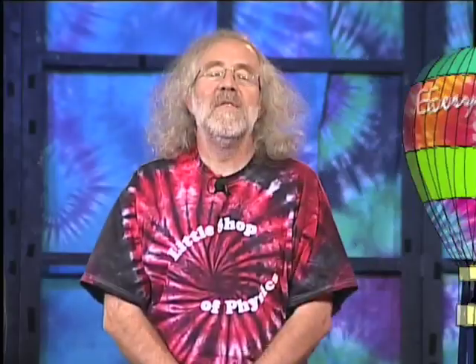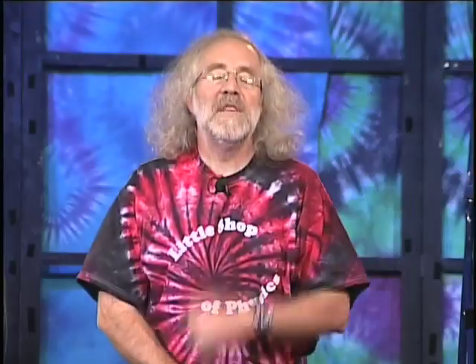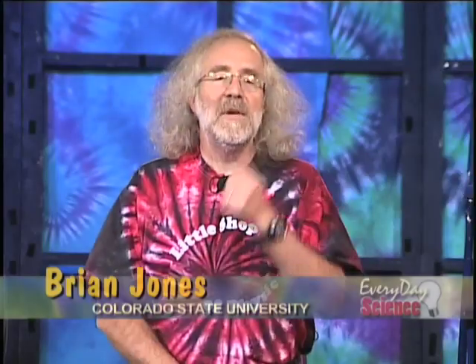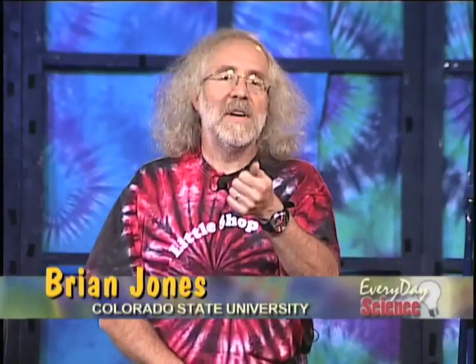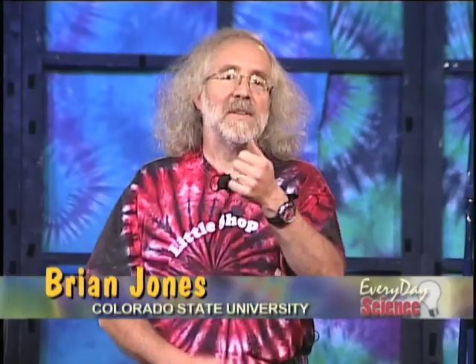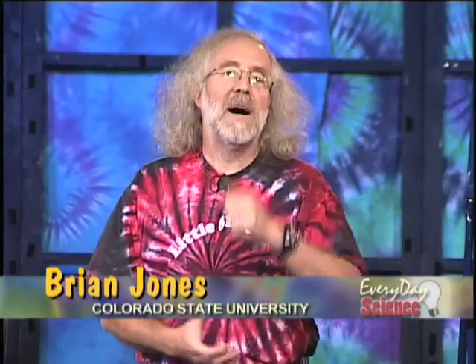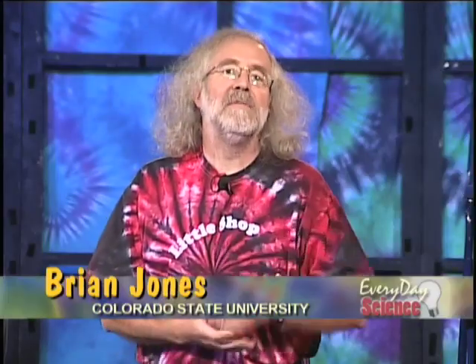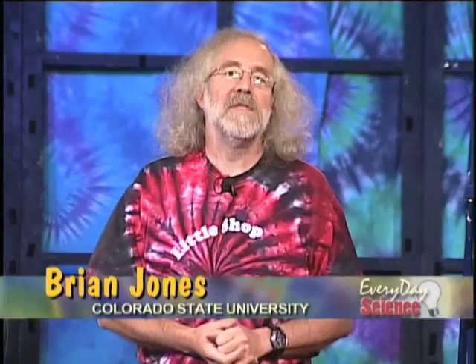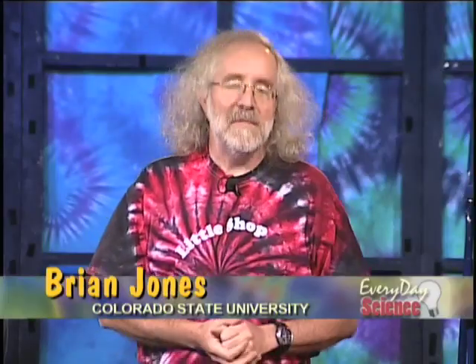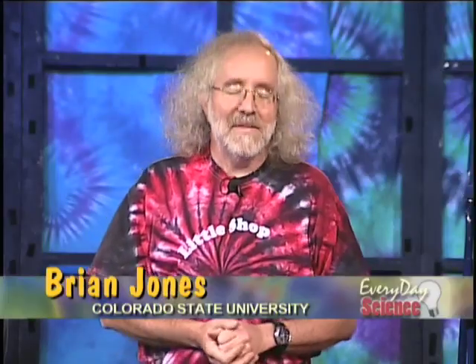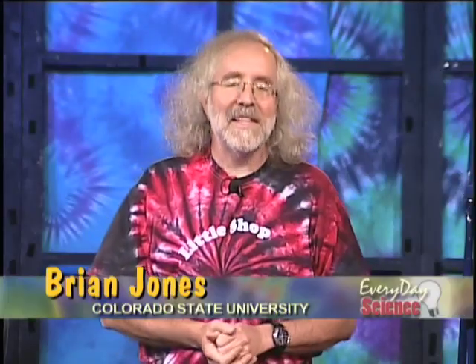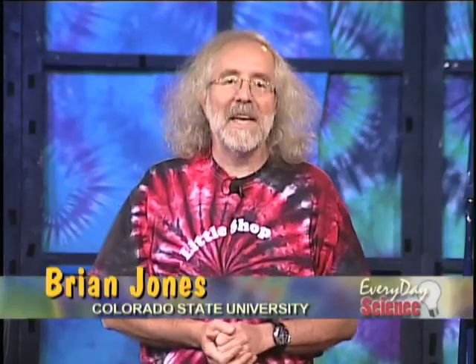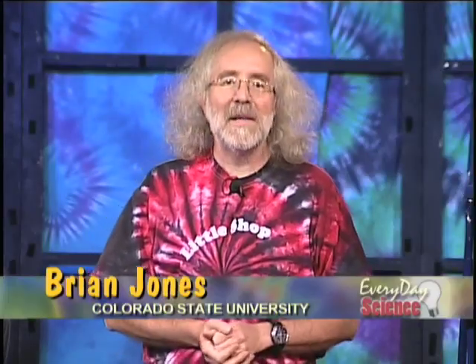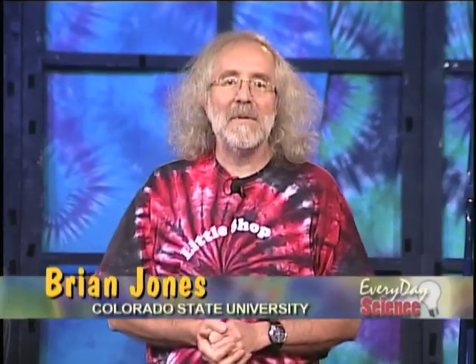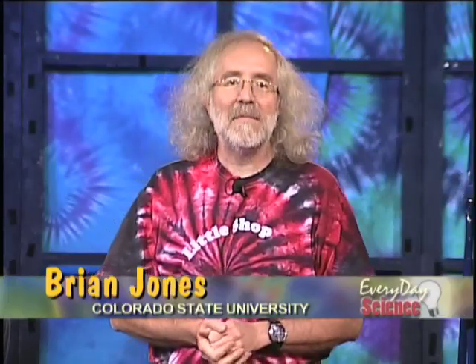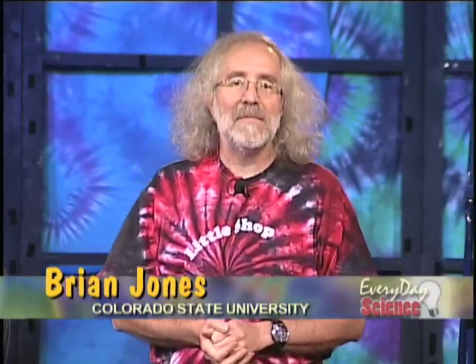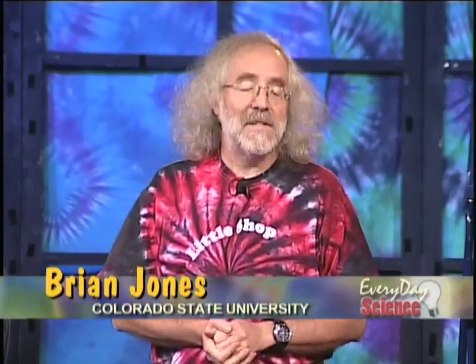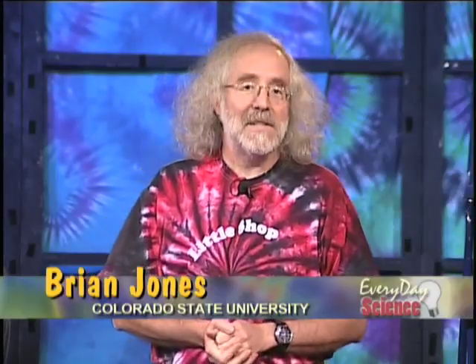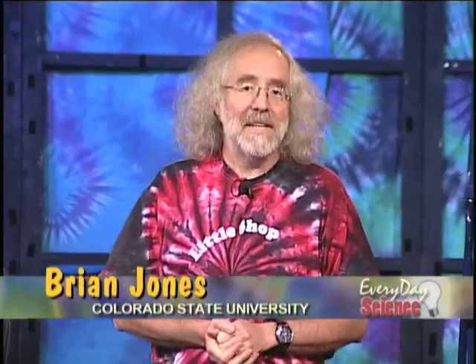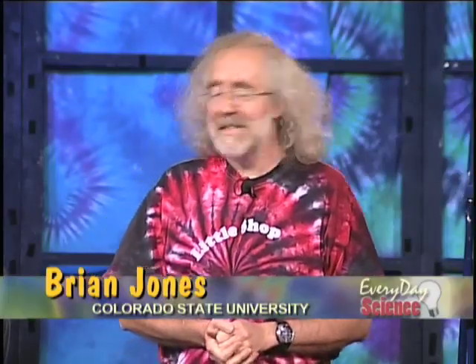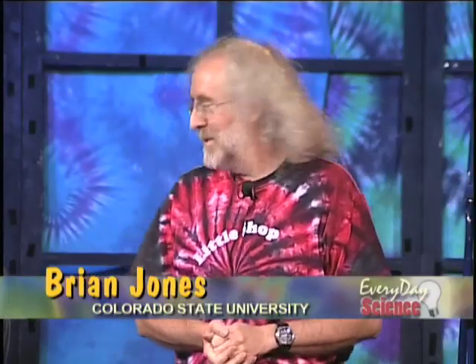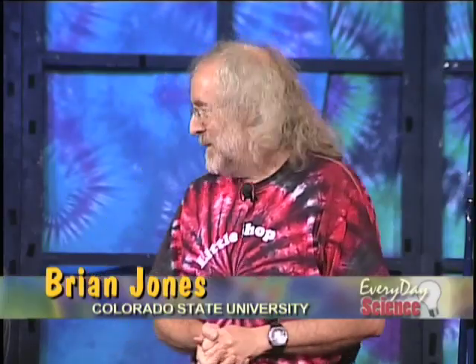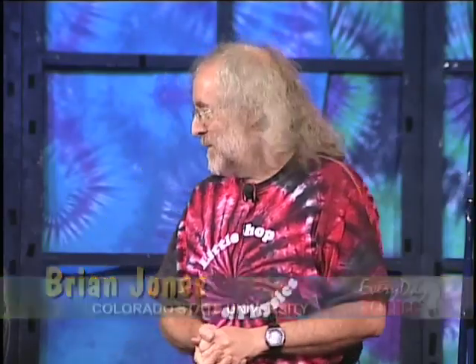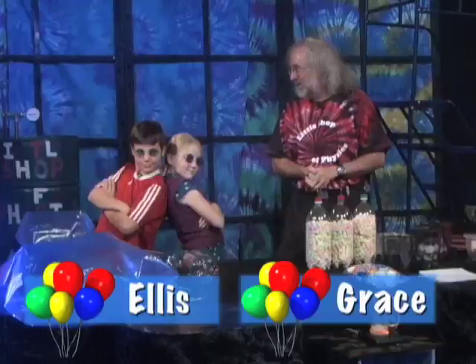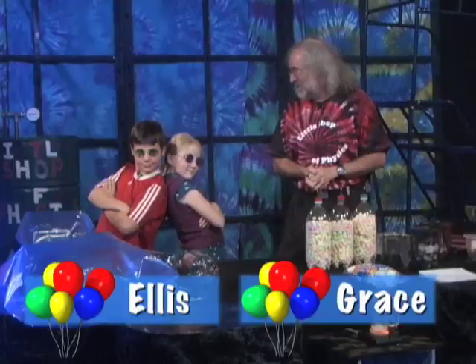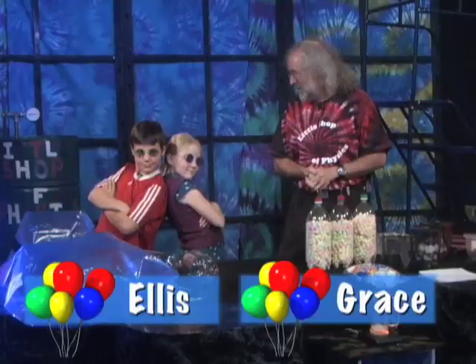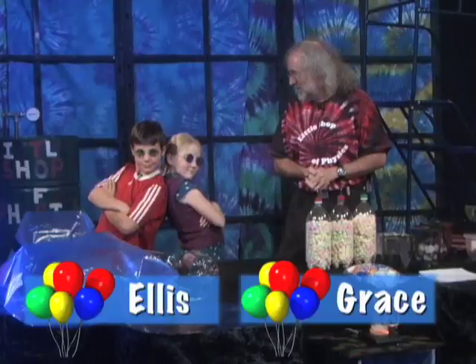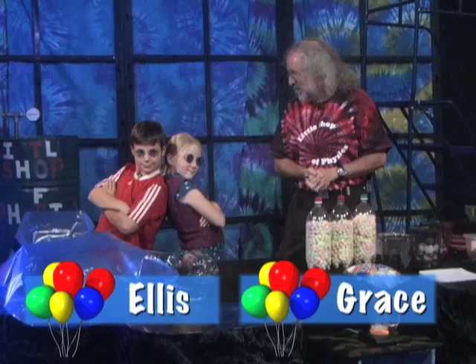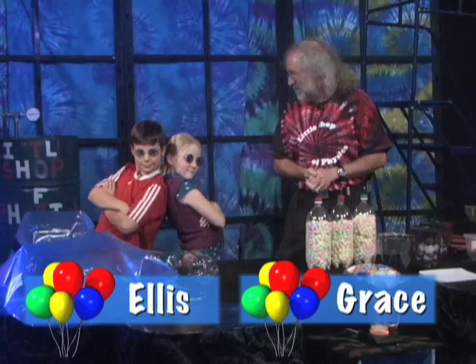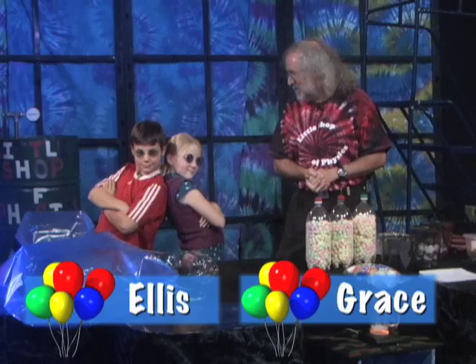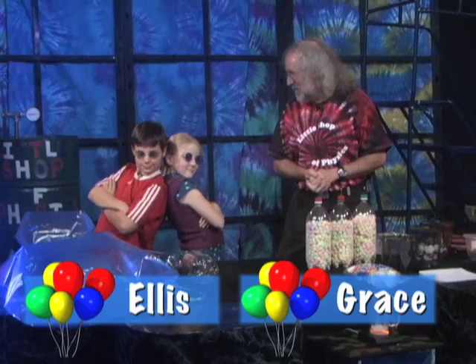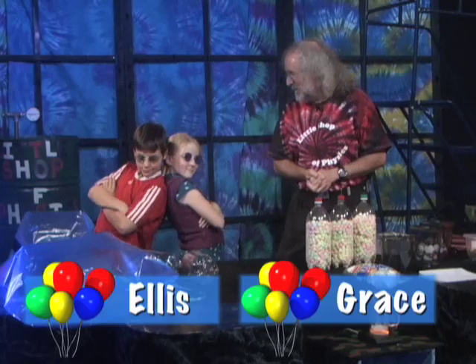We've seen where pressure comes from. Now let's take a look at what pressure does. What do you say we do another sequence of experiments?